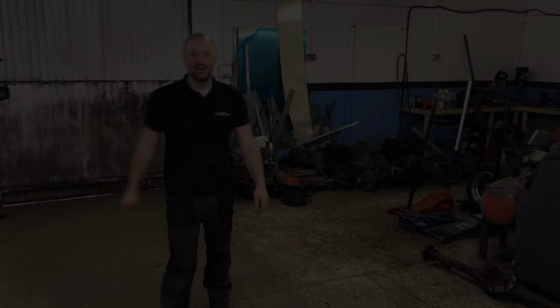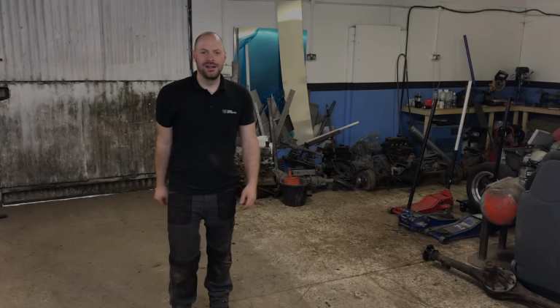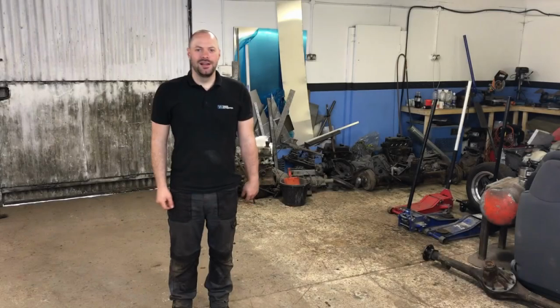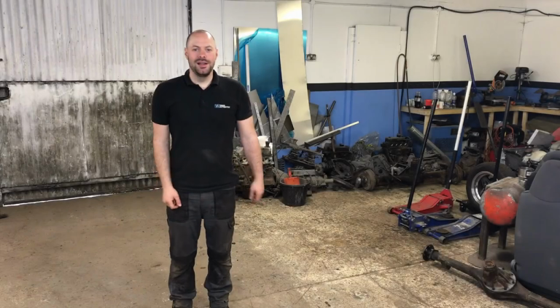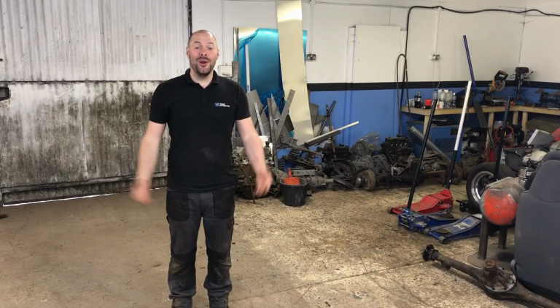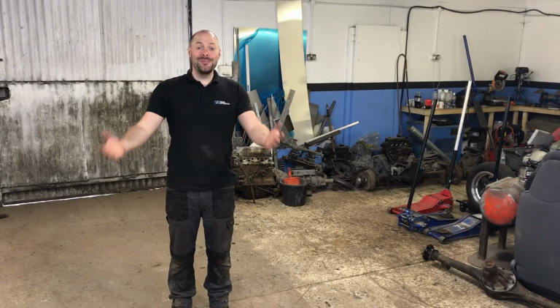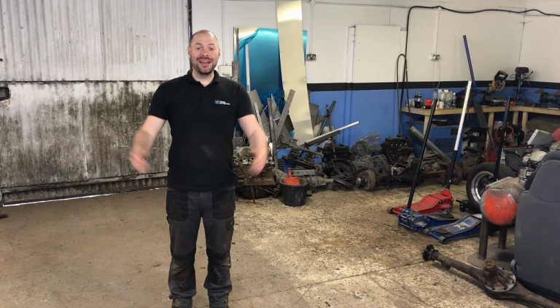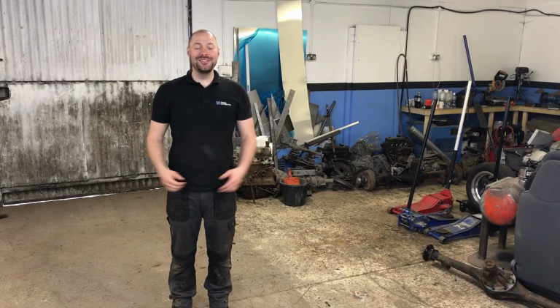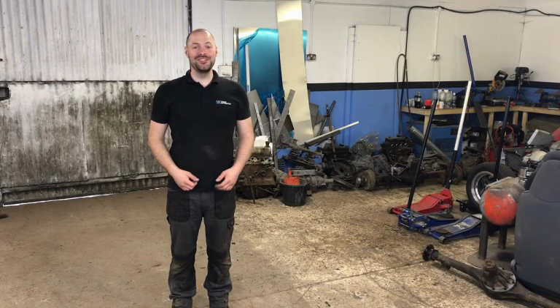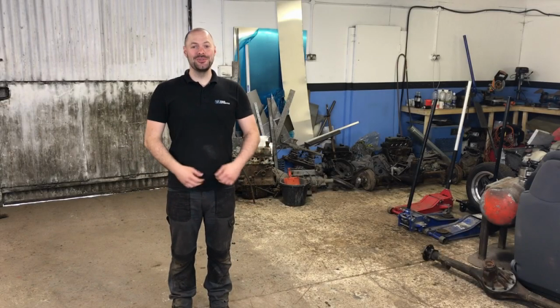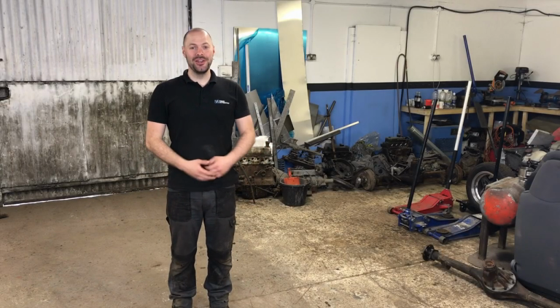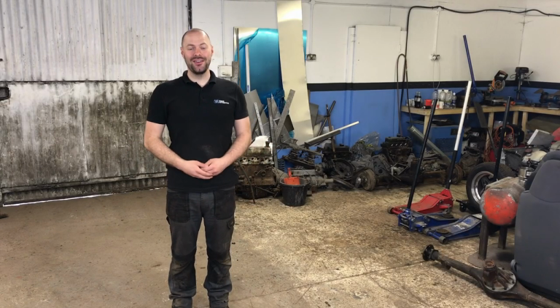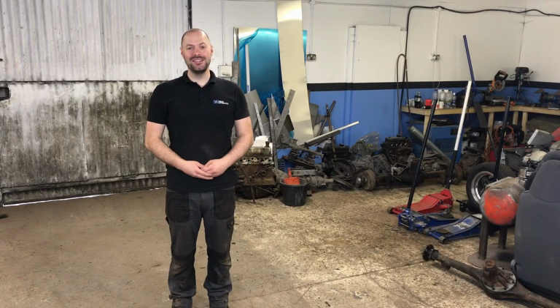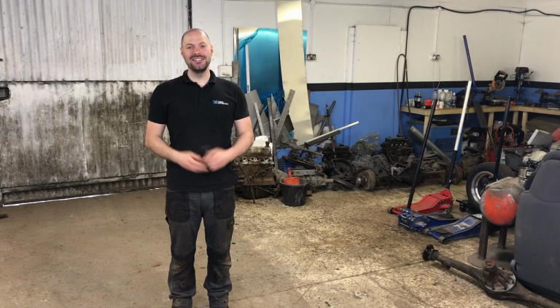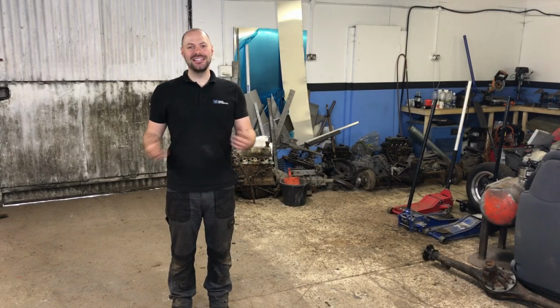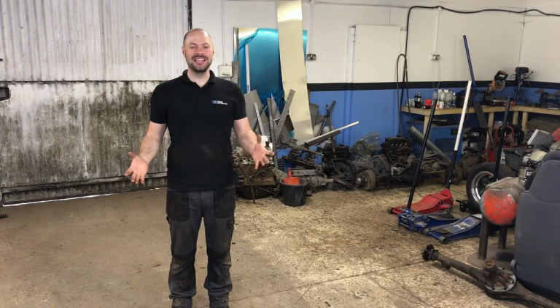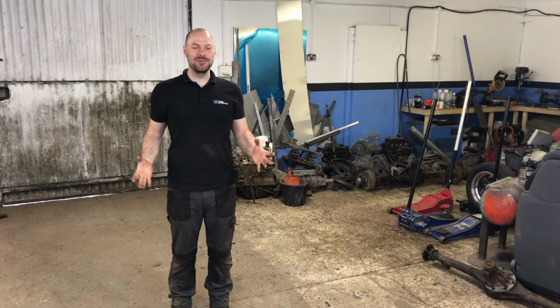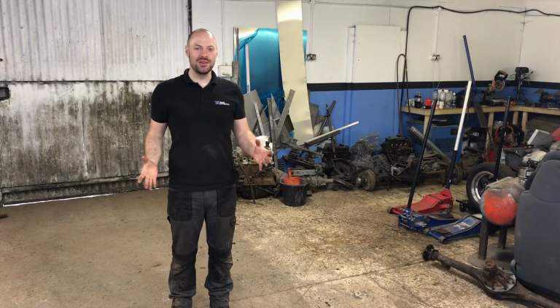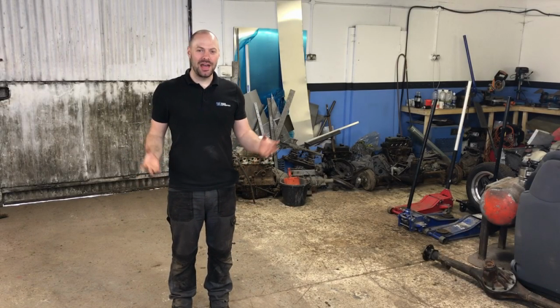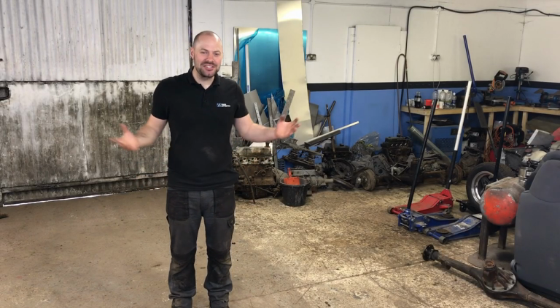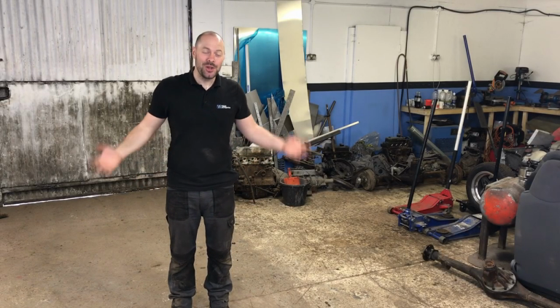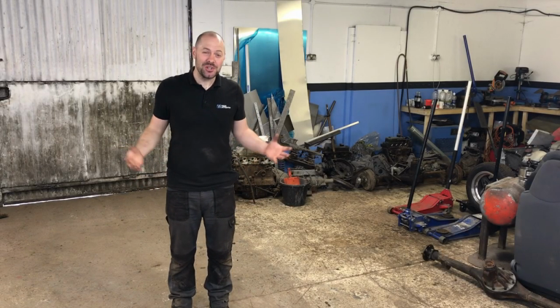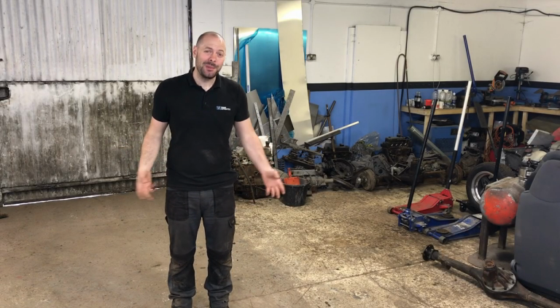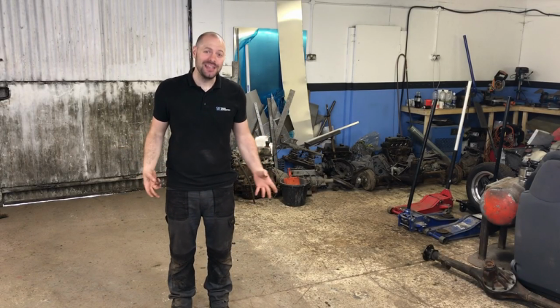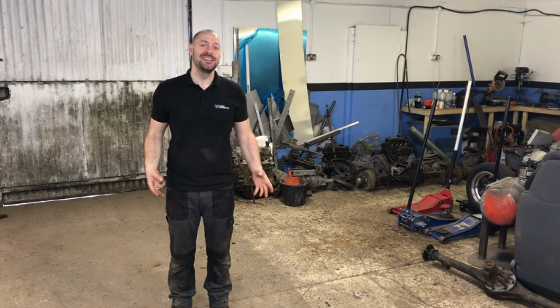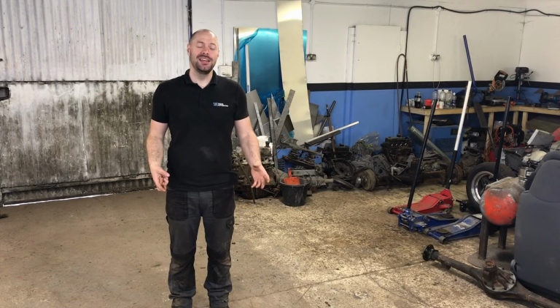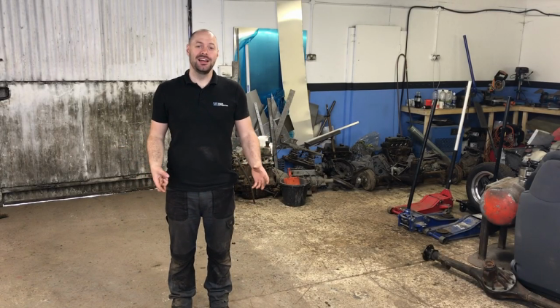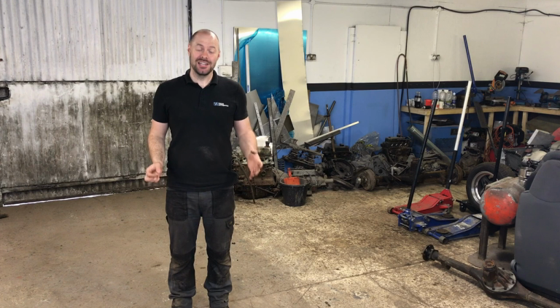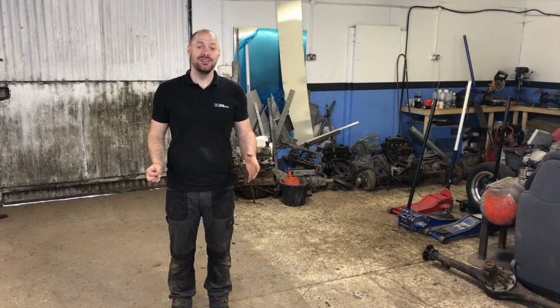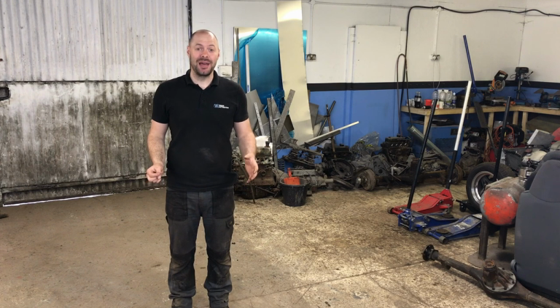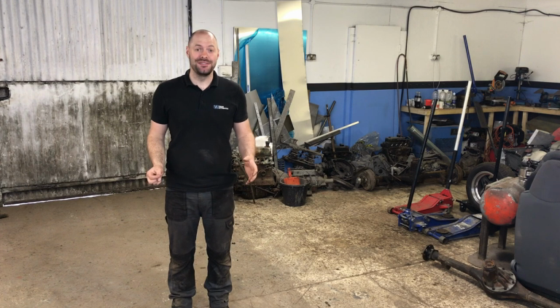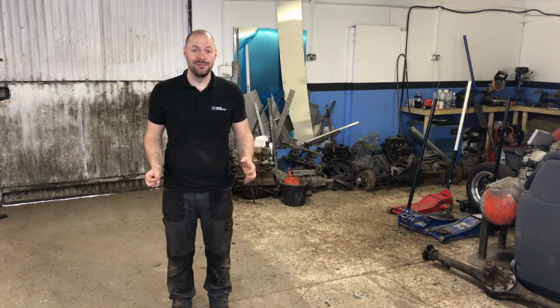Welcome back to Vision Auto Garage. In today's episode I have so much space I can do a backflip.